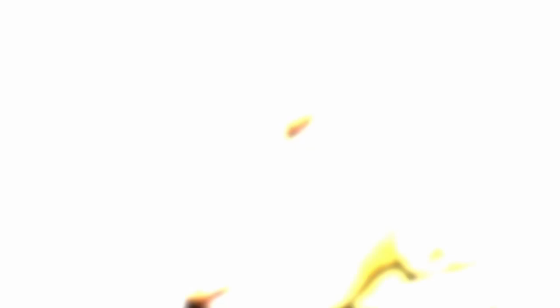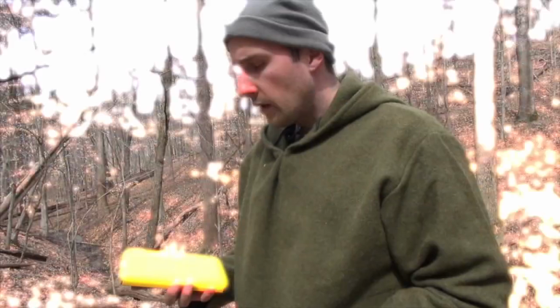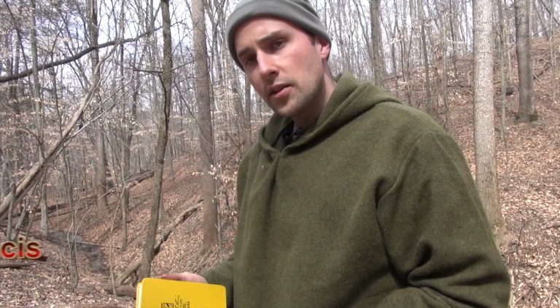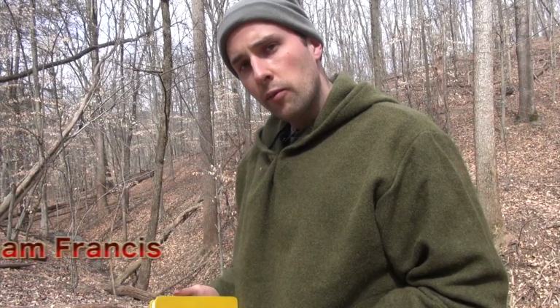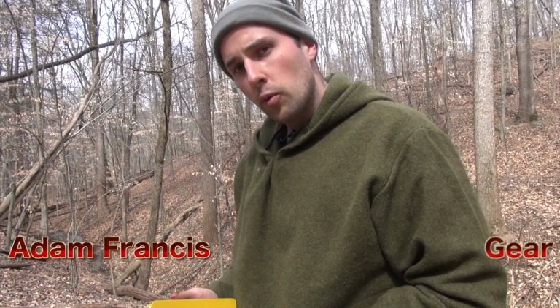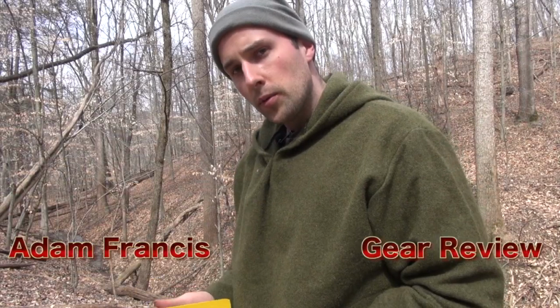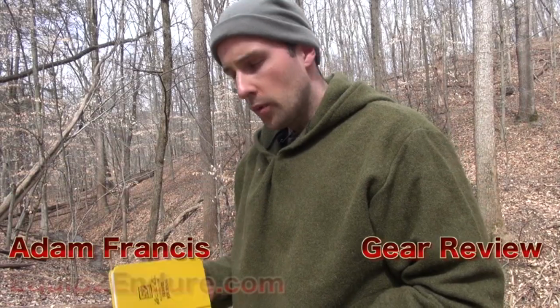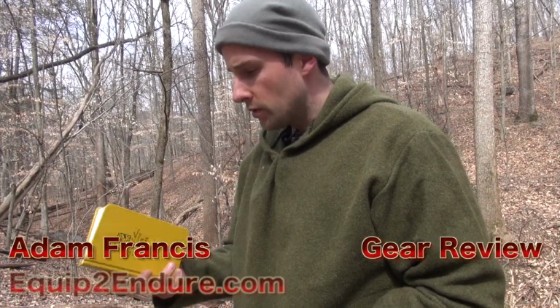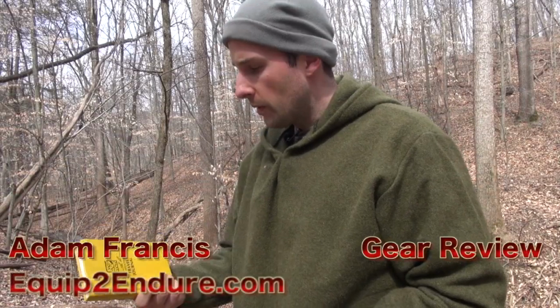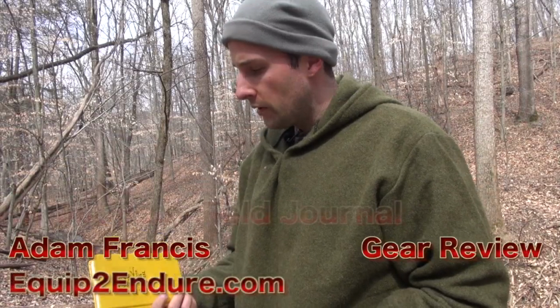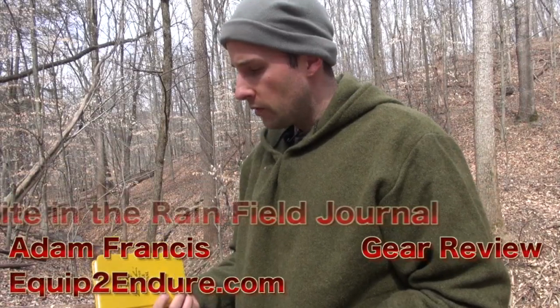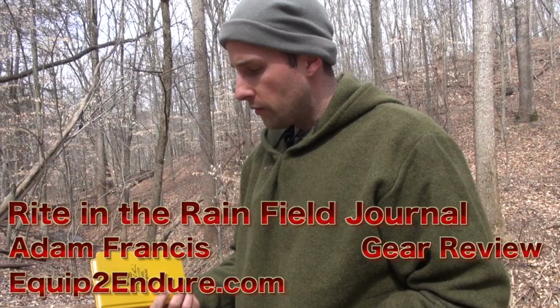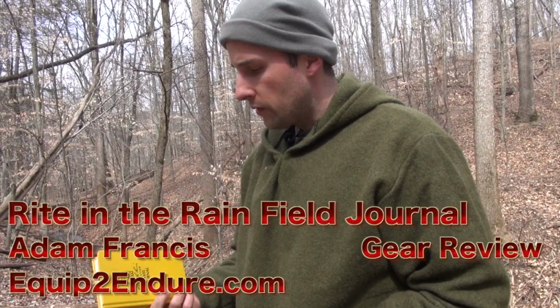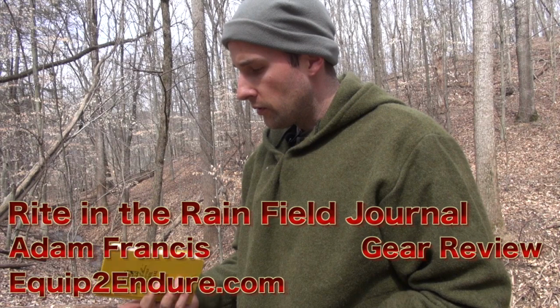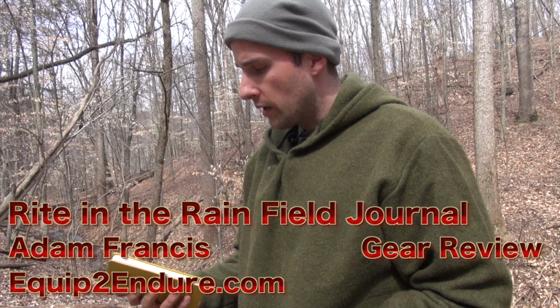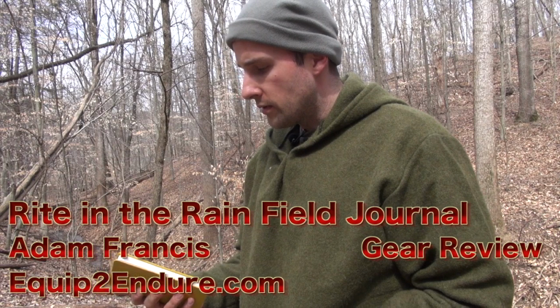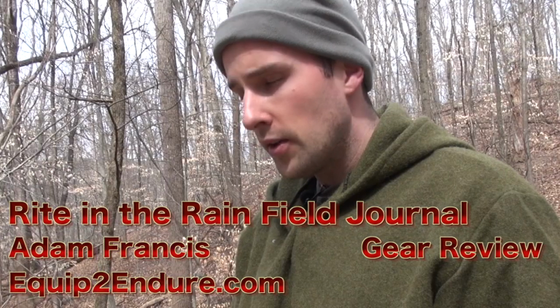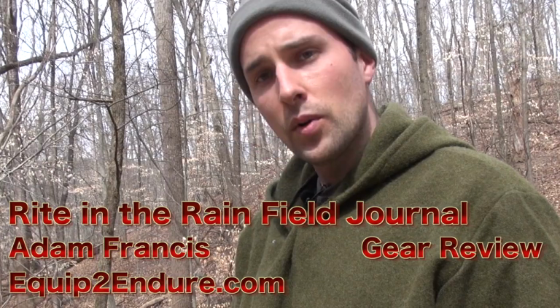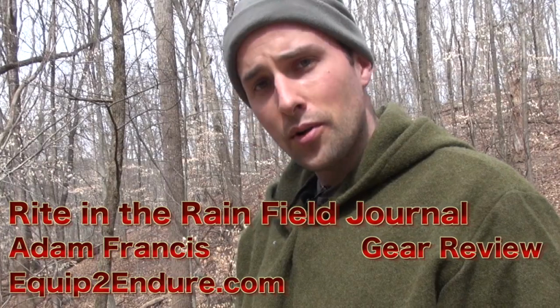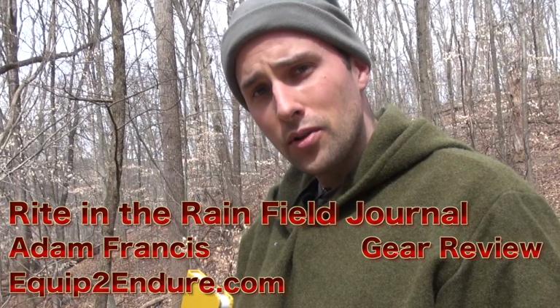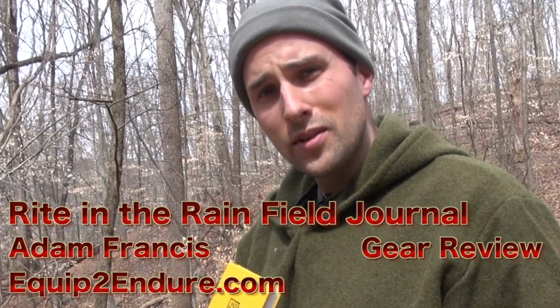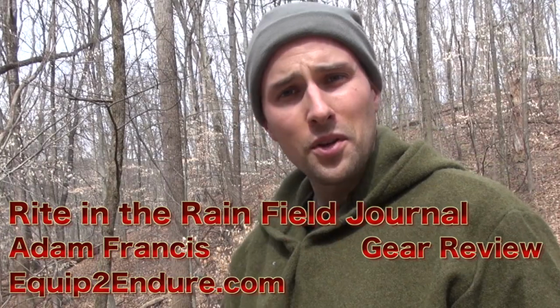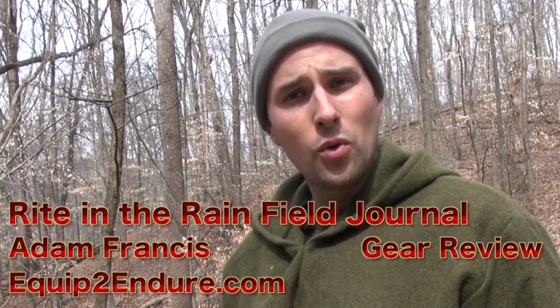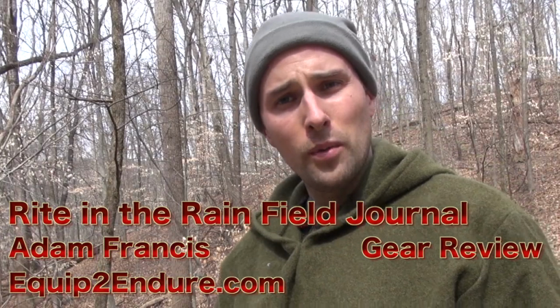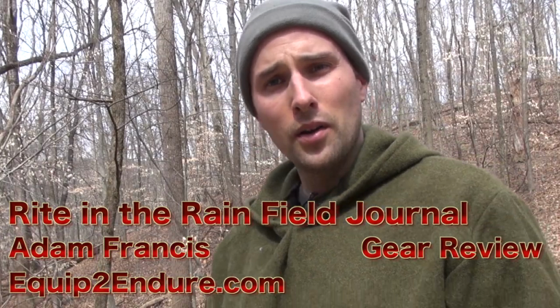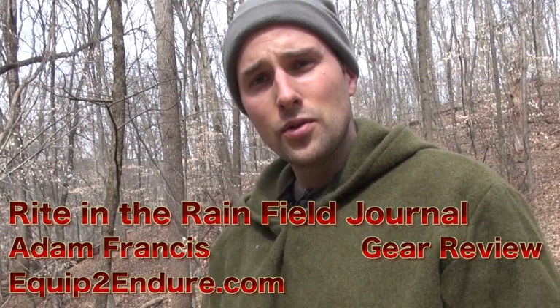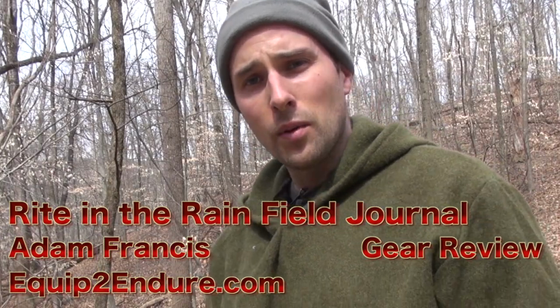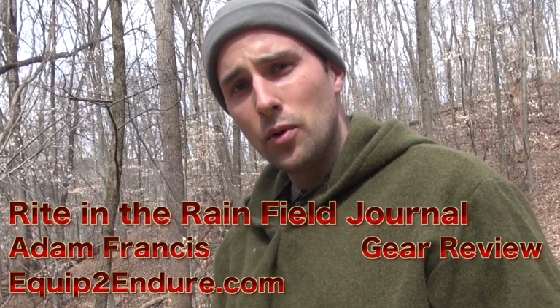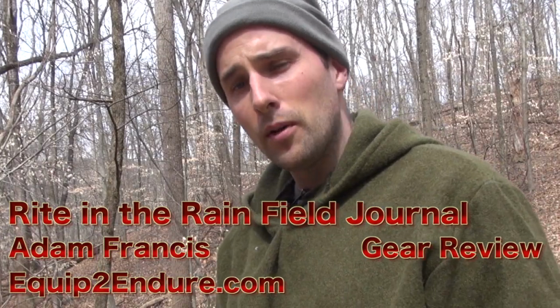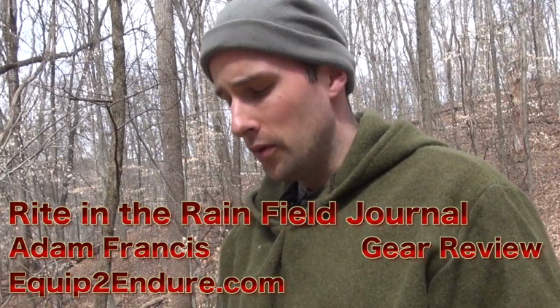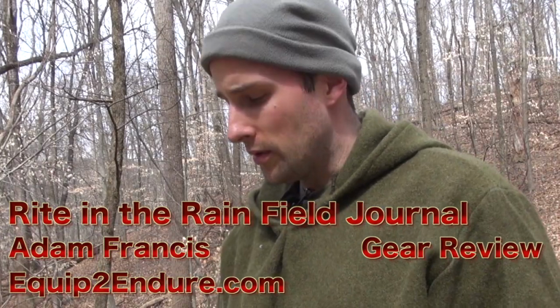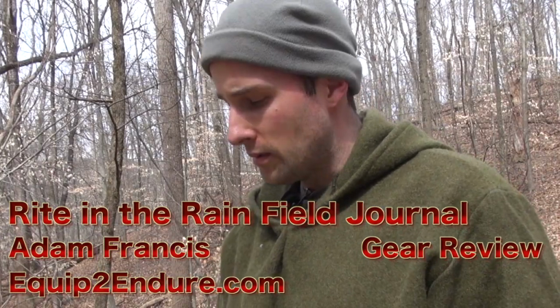Hey guys, Adam from Equipment Door. I'm out here doing a field test and I want to talk to you about some of the equipment I use when I'm doing my field tests.